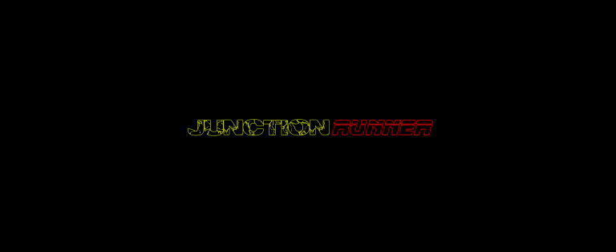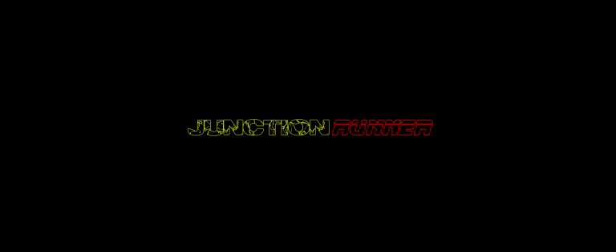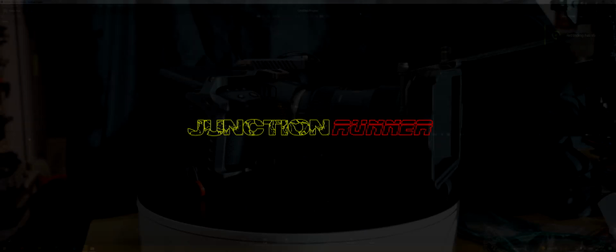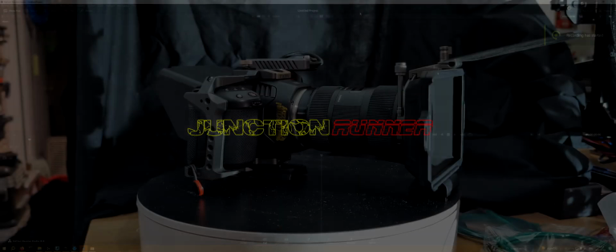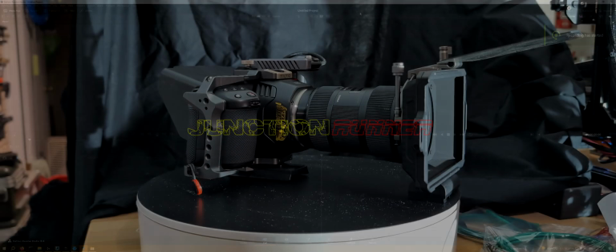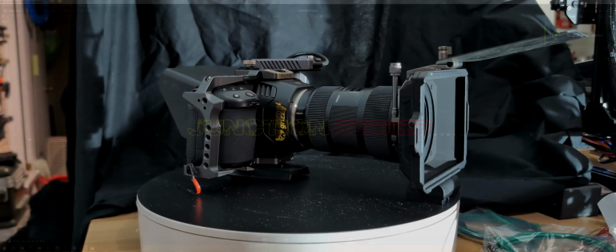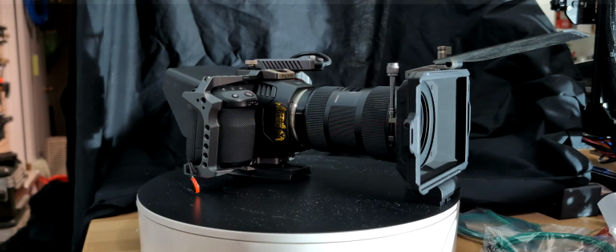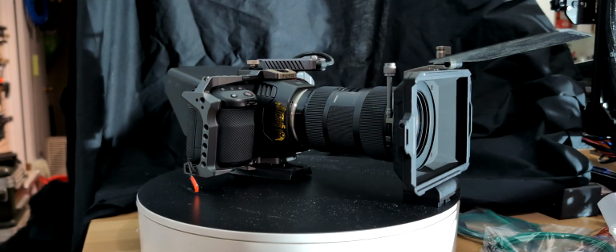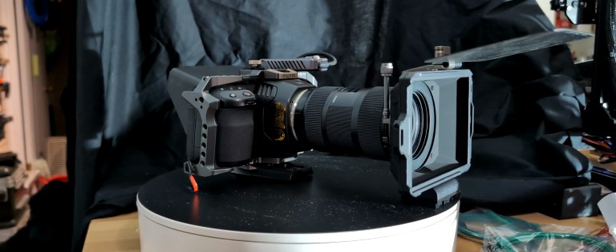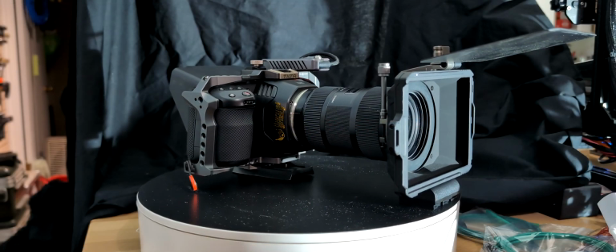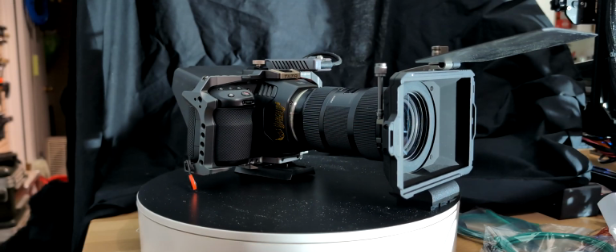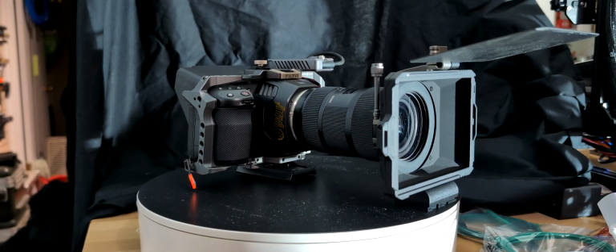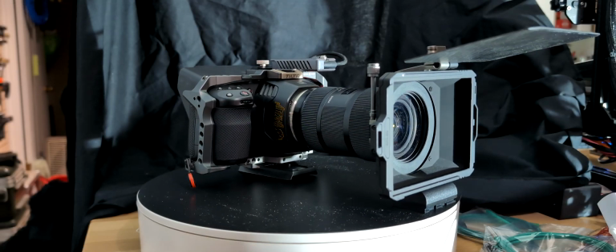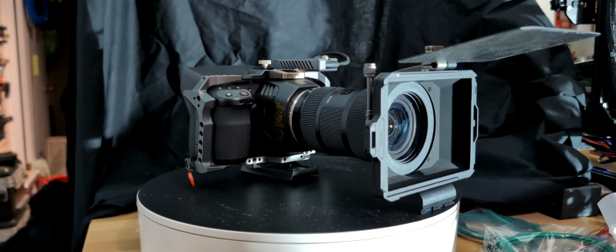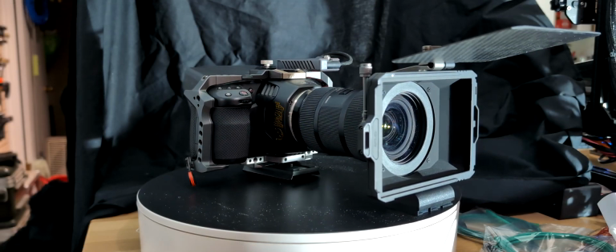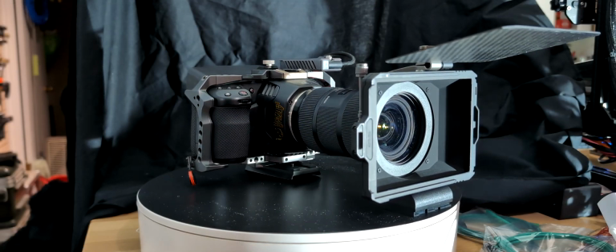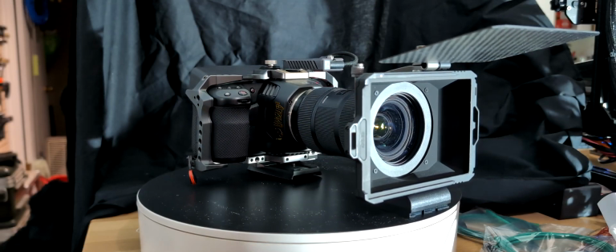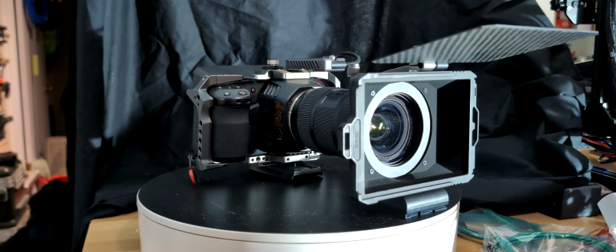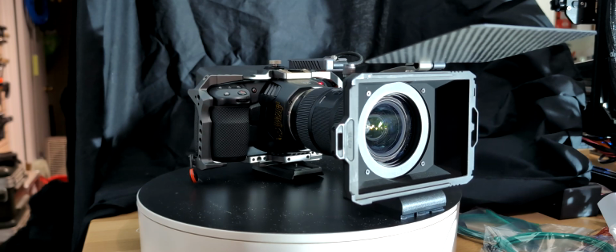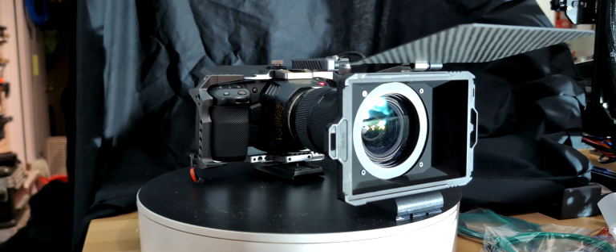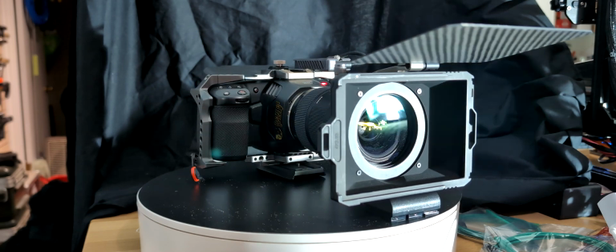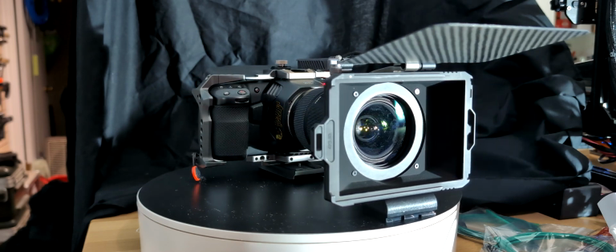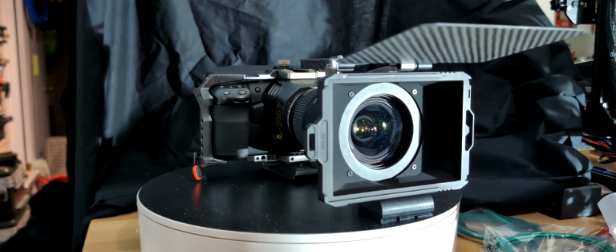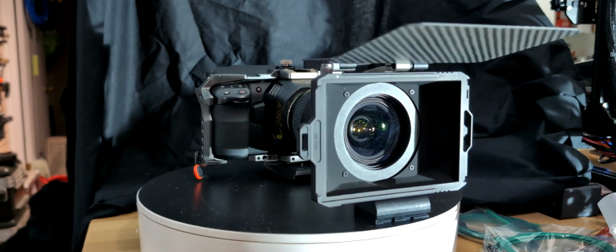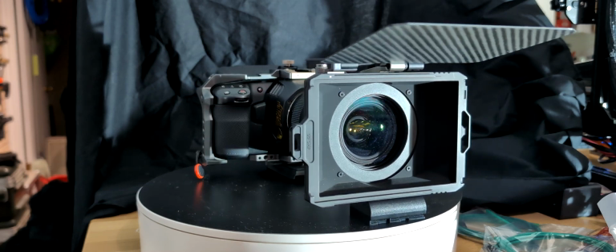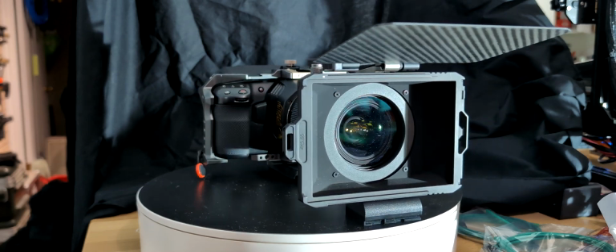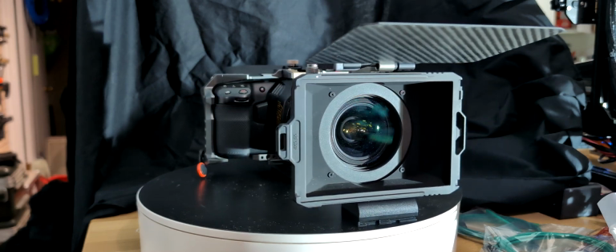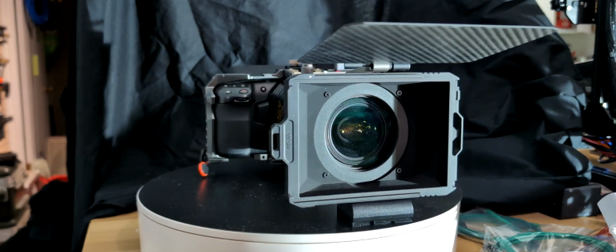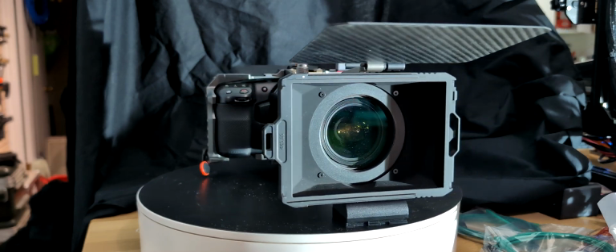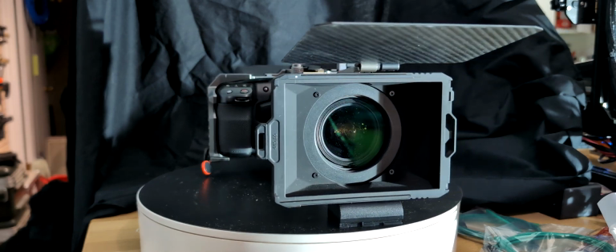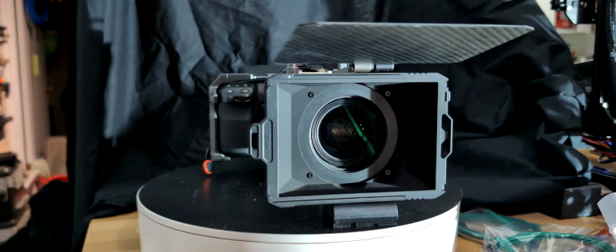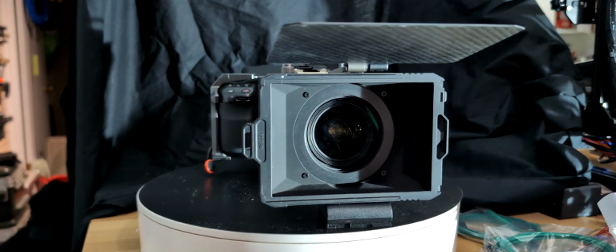3D scanning with a cinema camera. You might be wondering, is that even possible? Why would you want to do that?